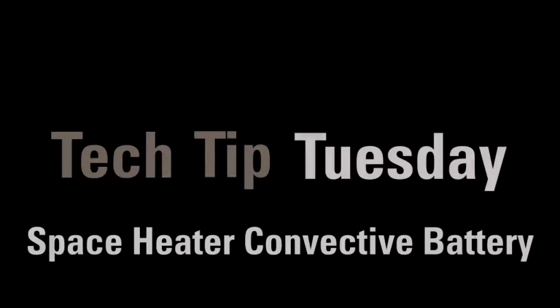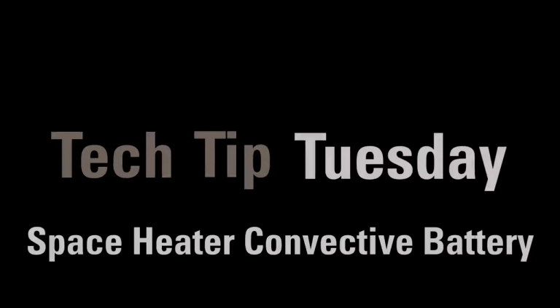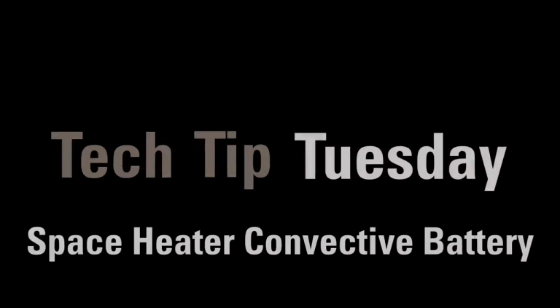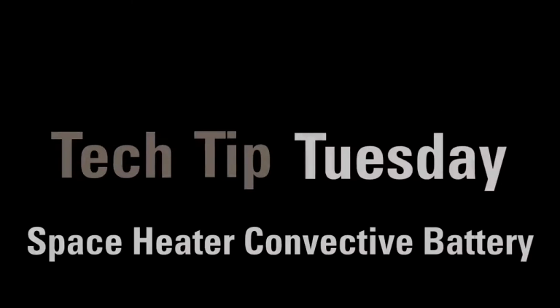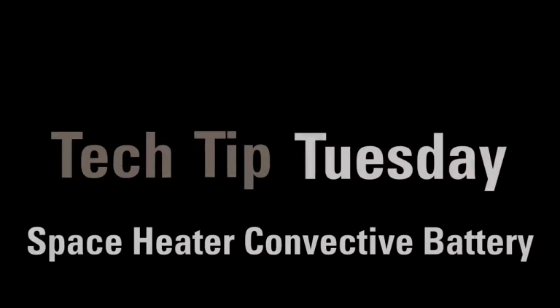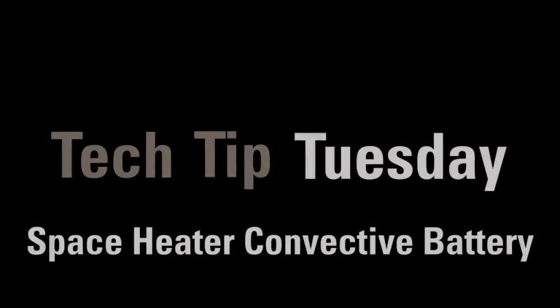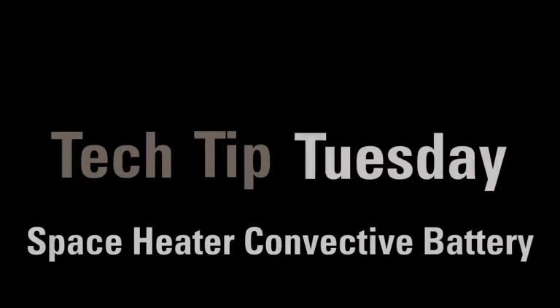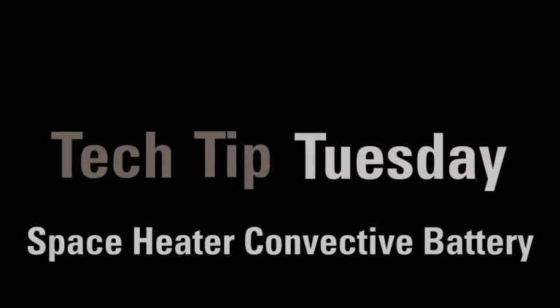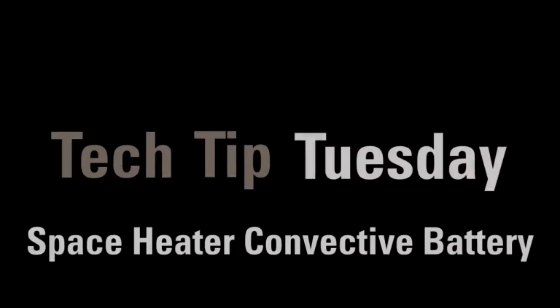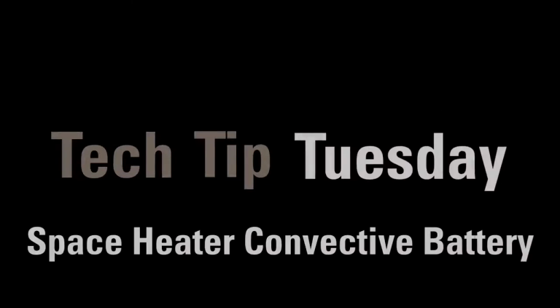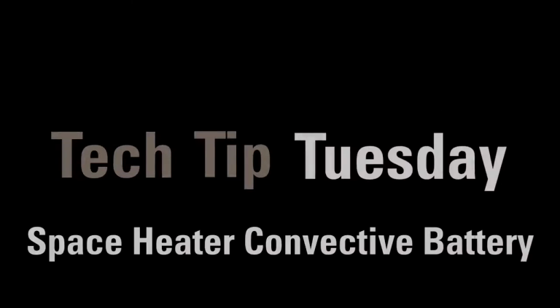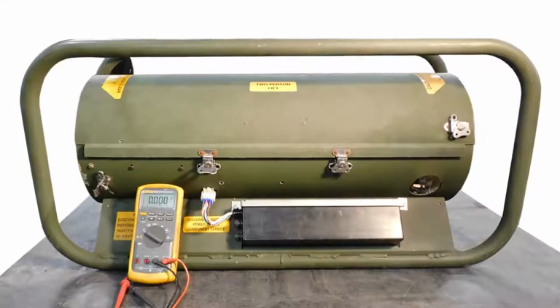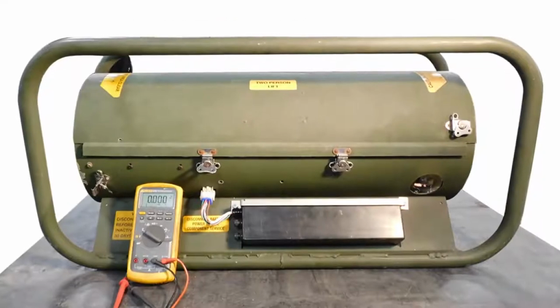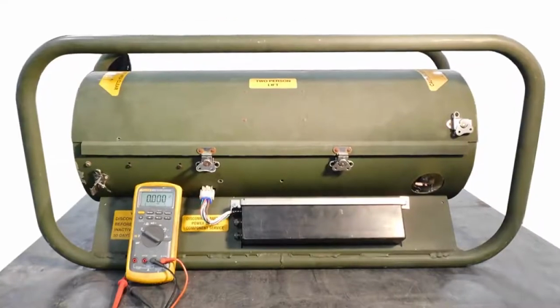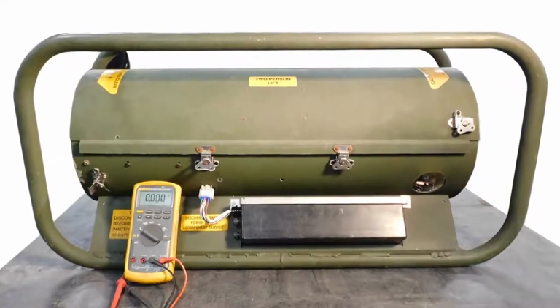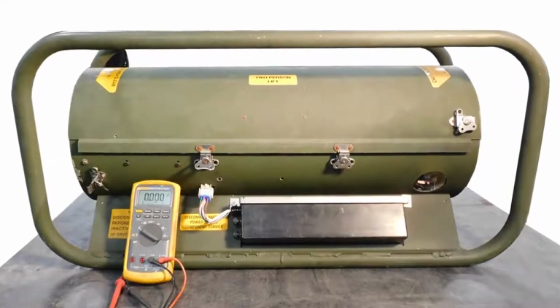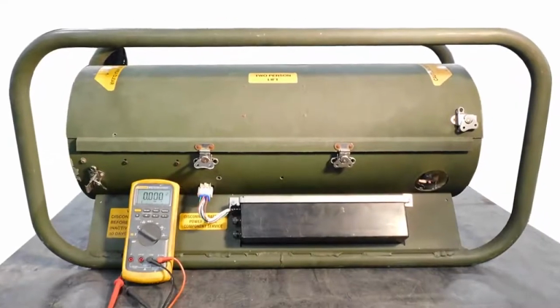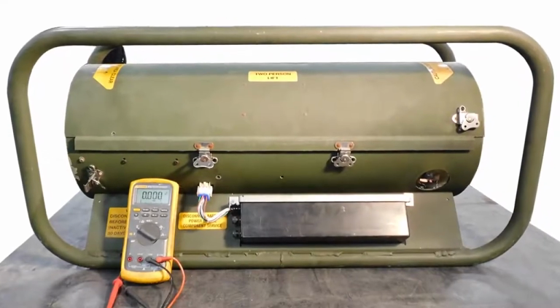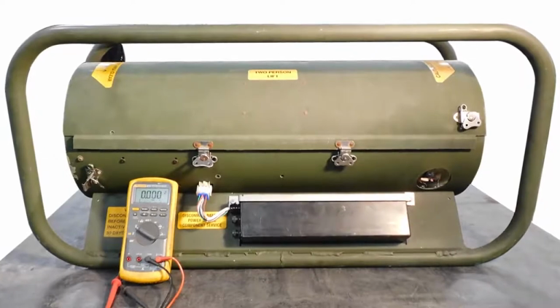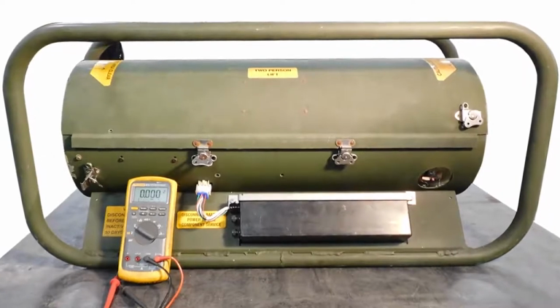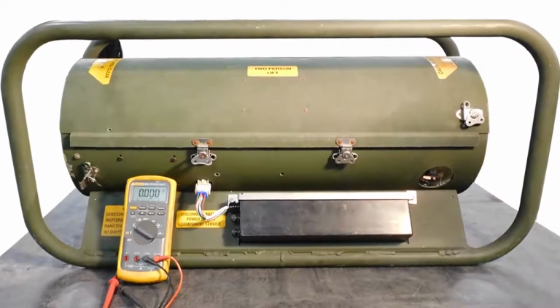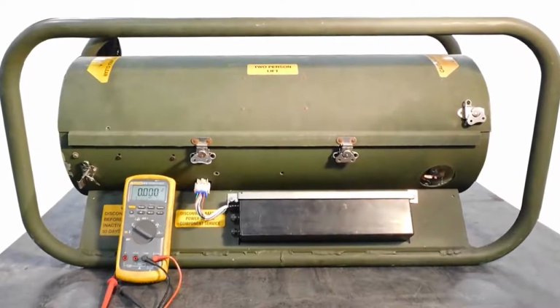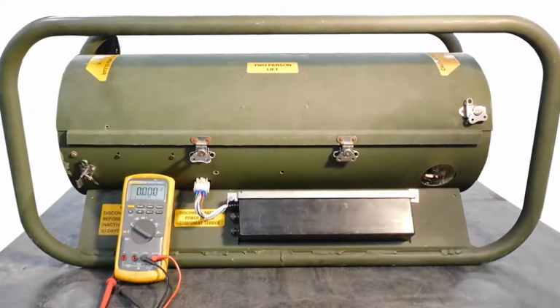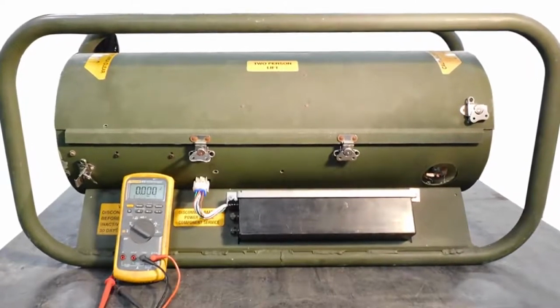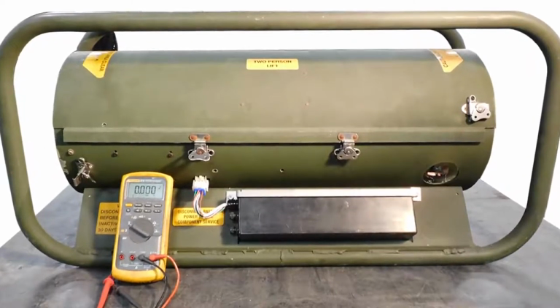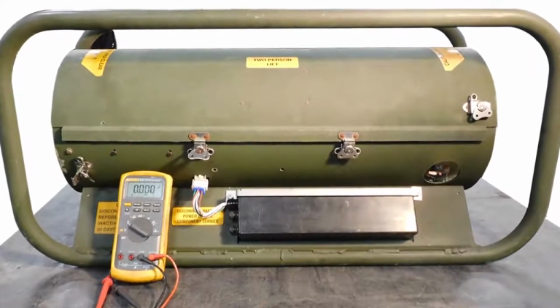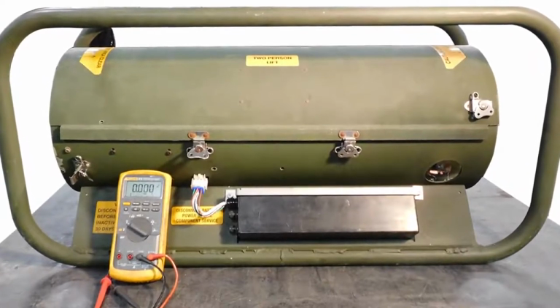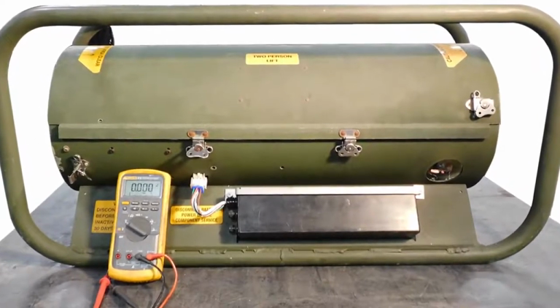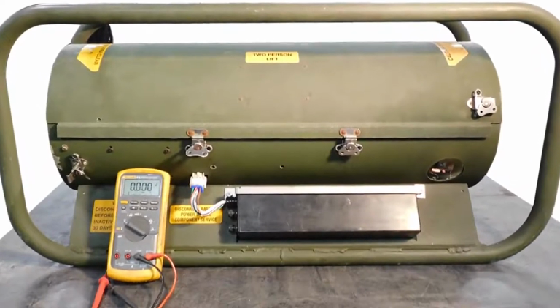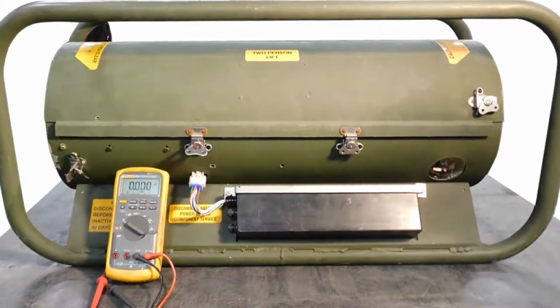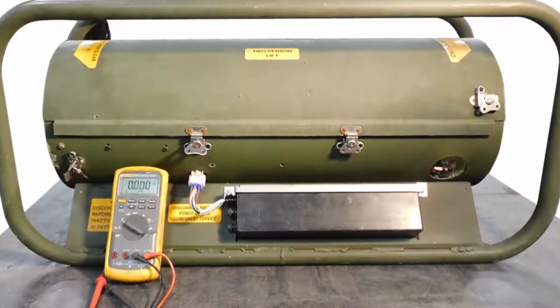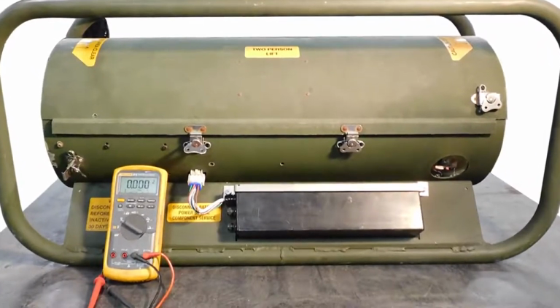Welcome to Tech Tip Tuesday. Today we're going to talk about troubleshooting the space heater convective battery, or SHC.